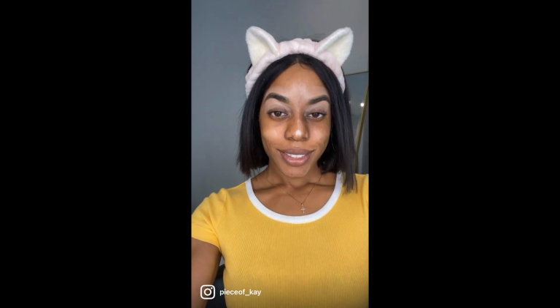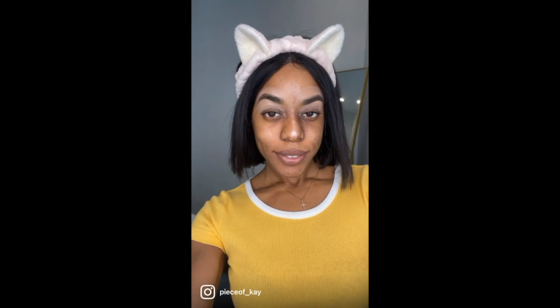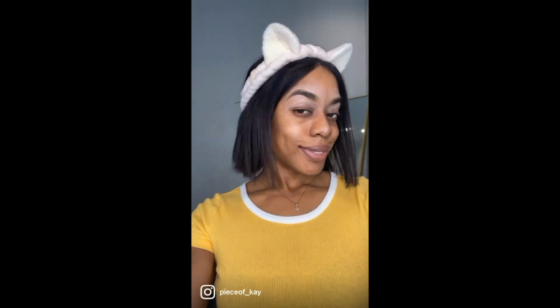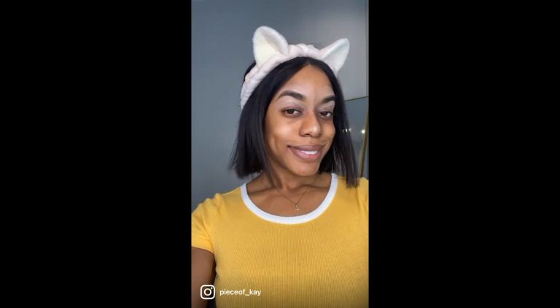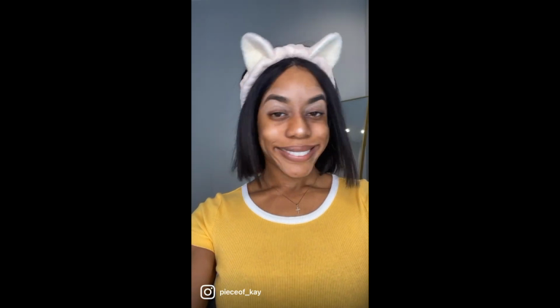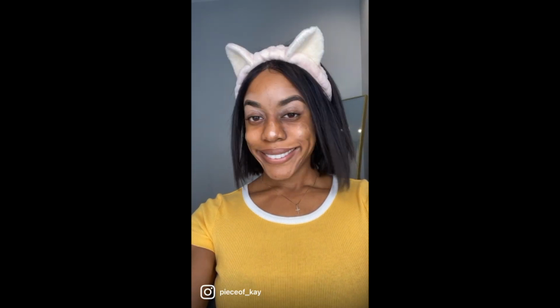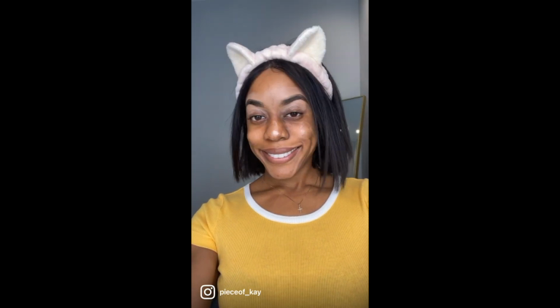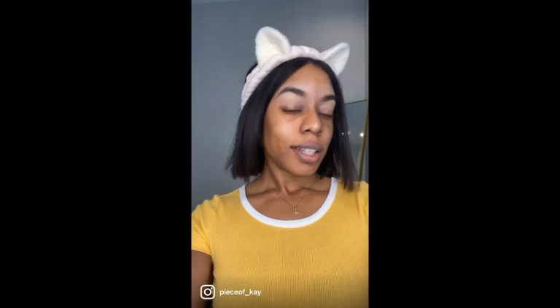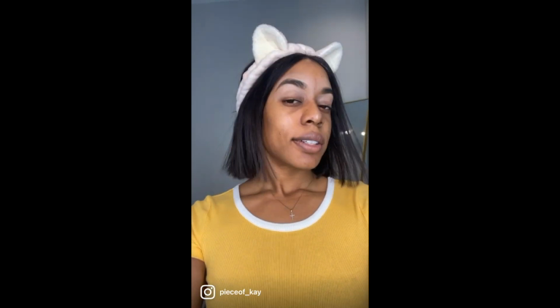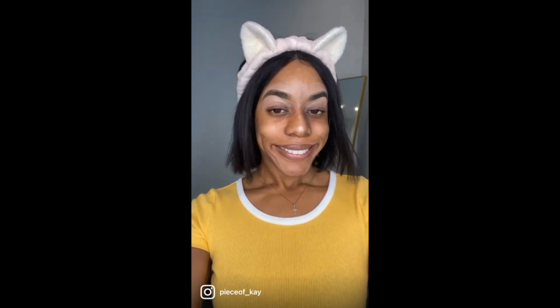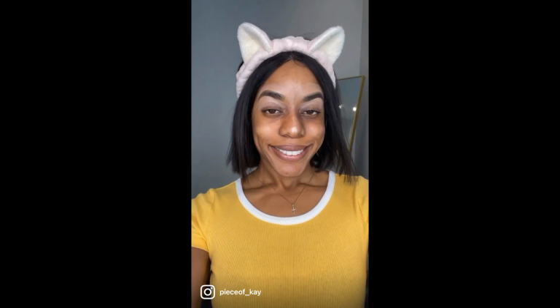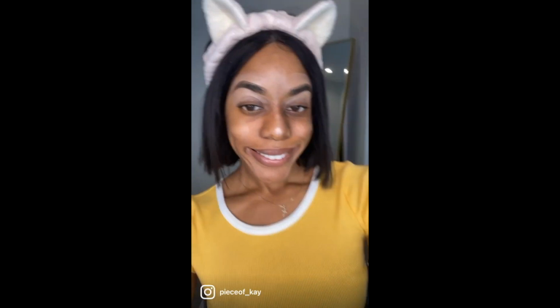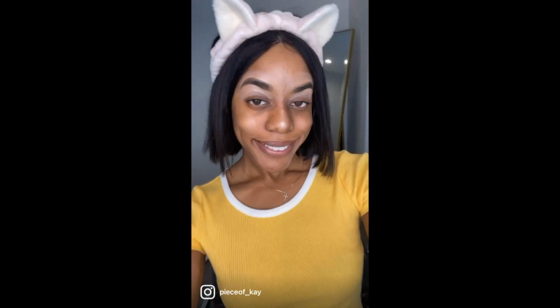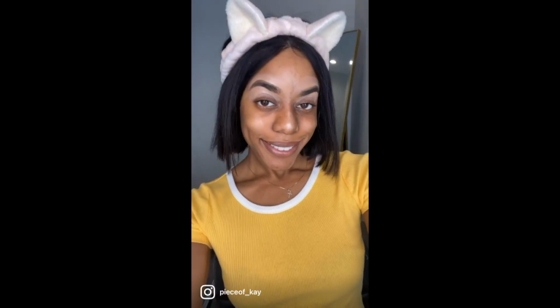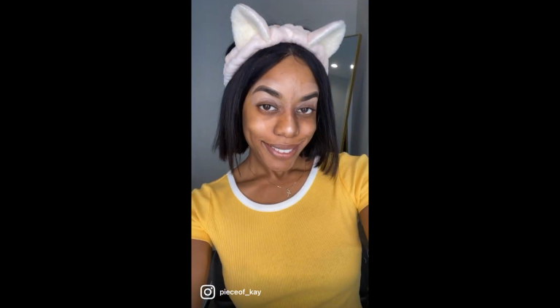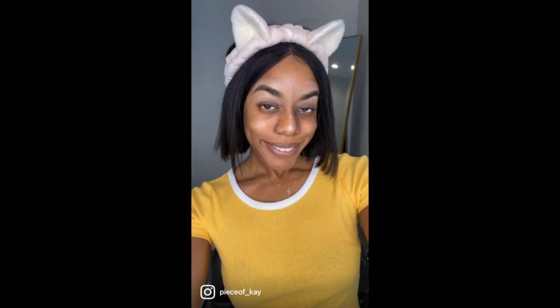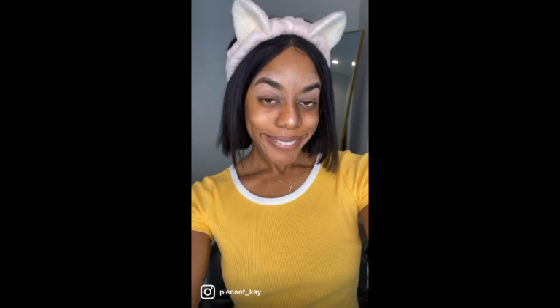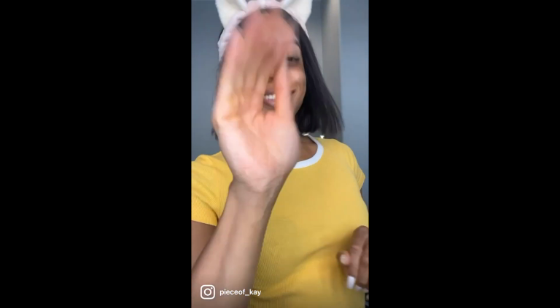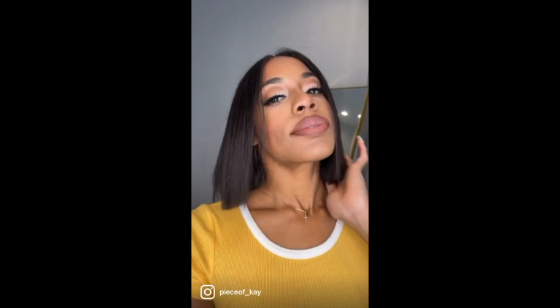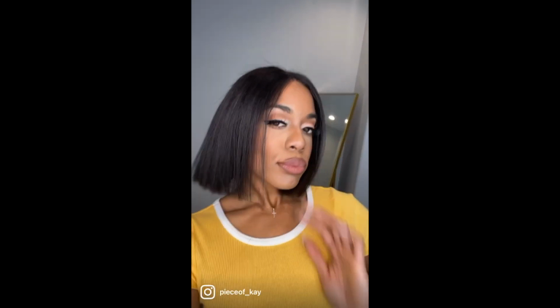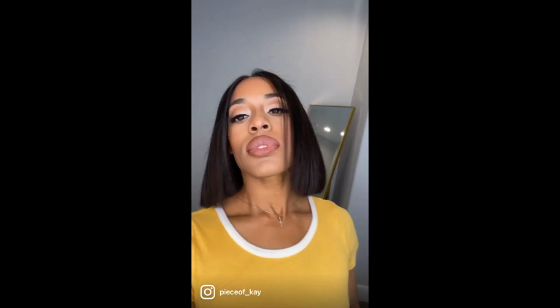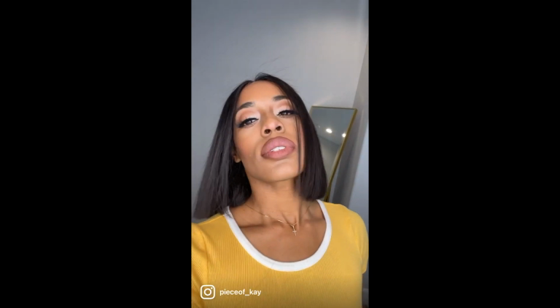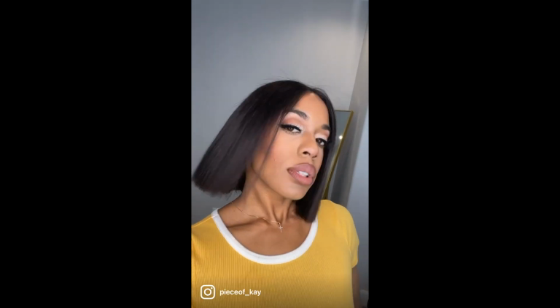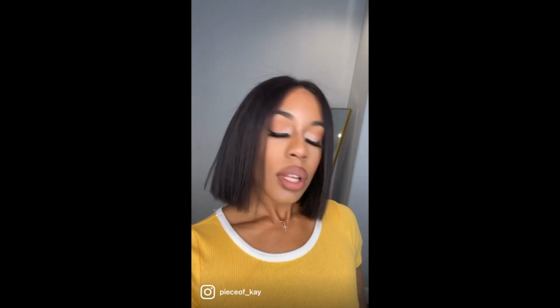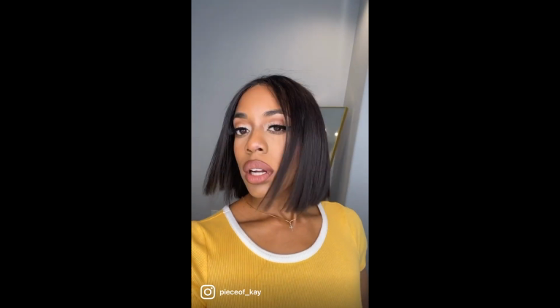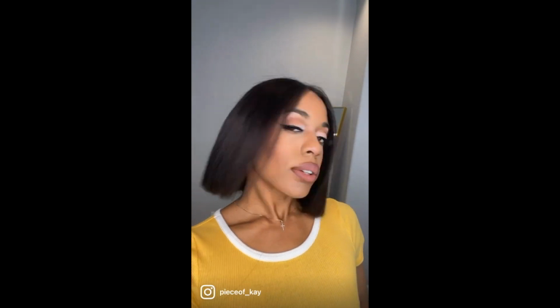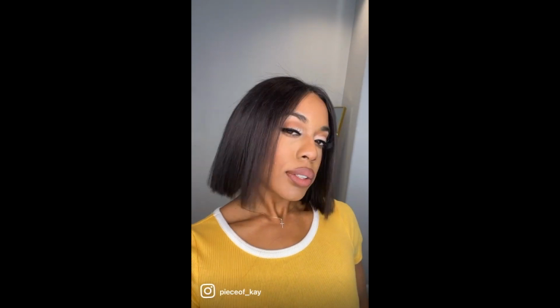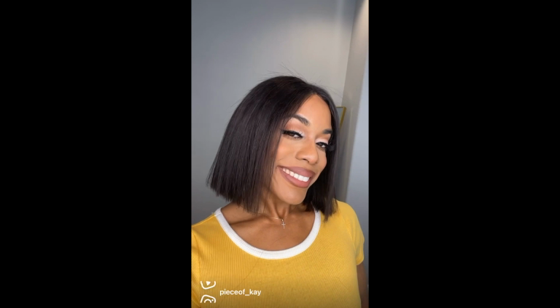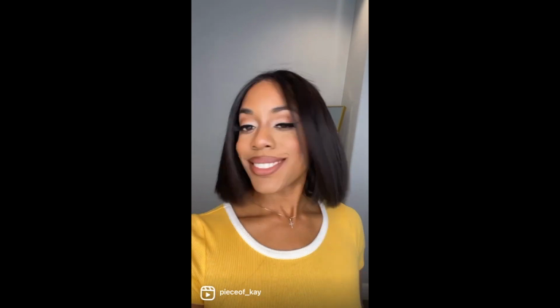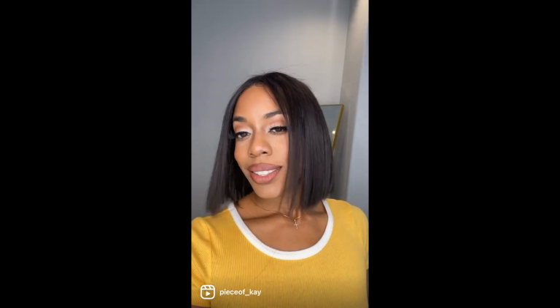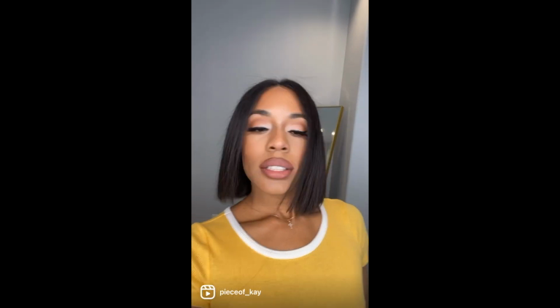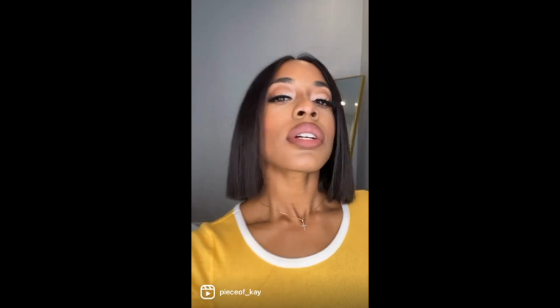If you want to see how I transform myself from this to this, tap into this video real quick.